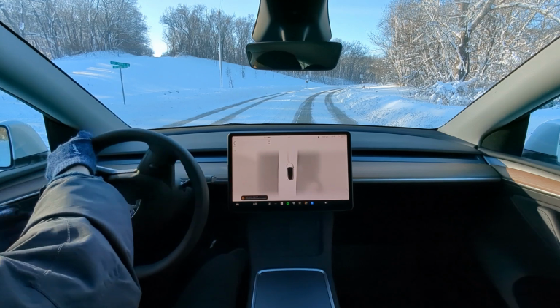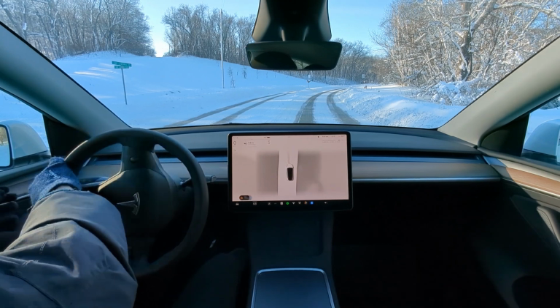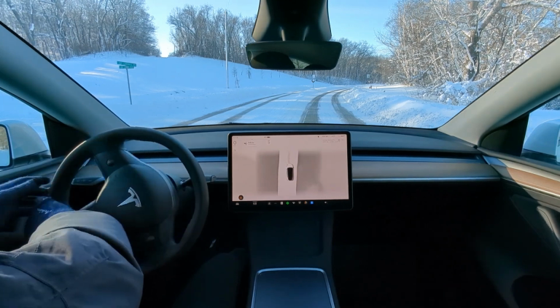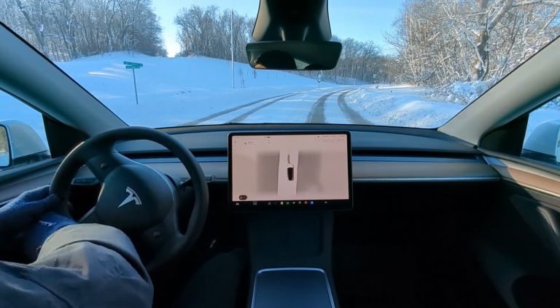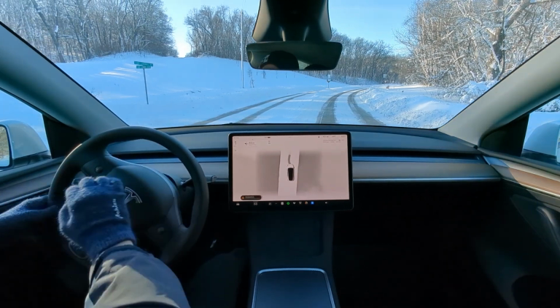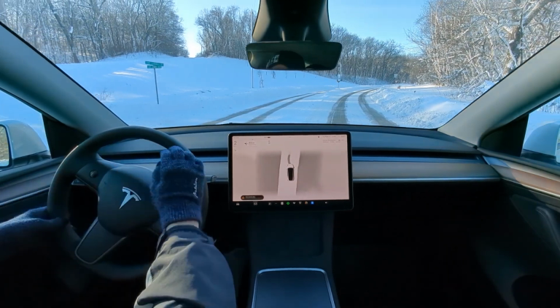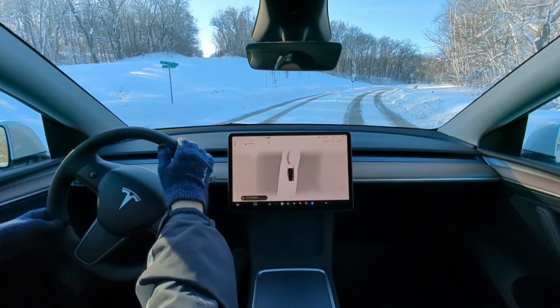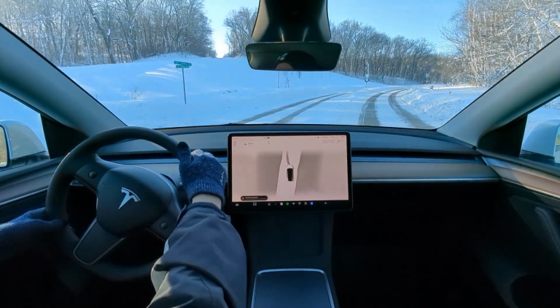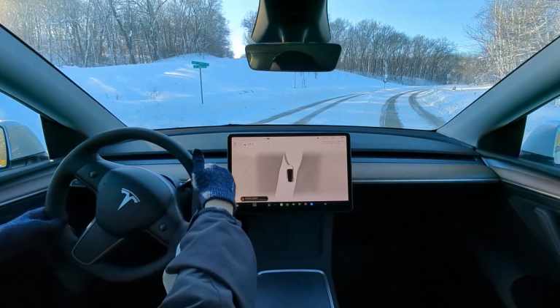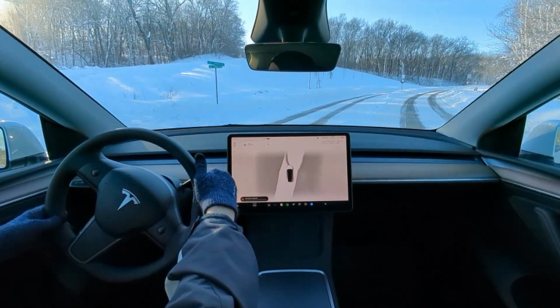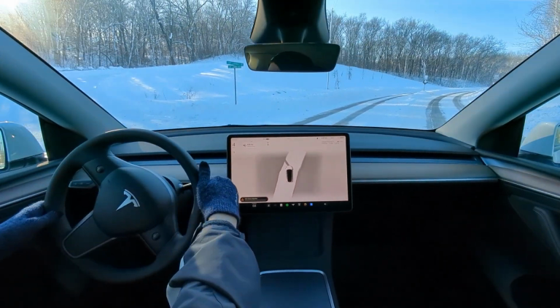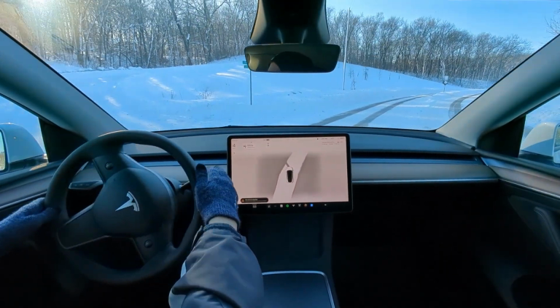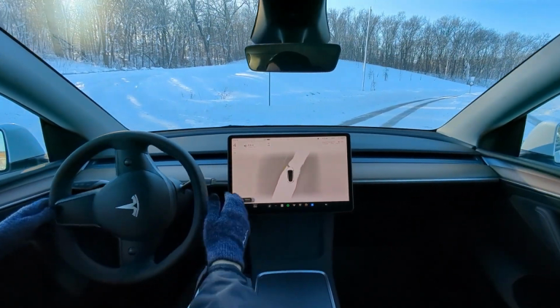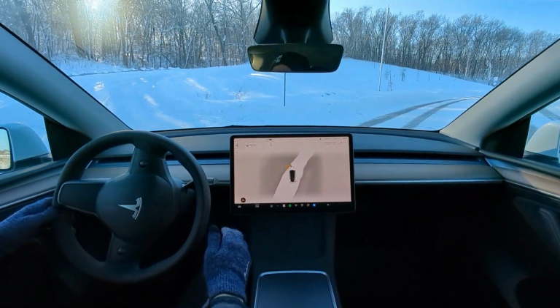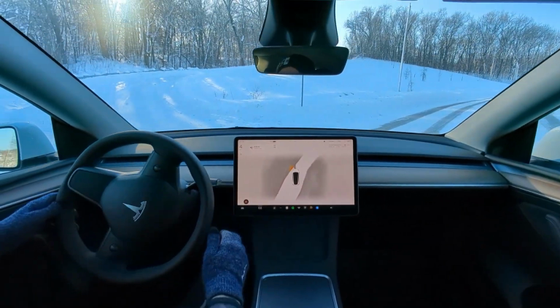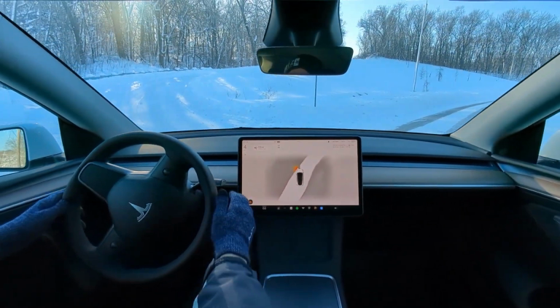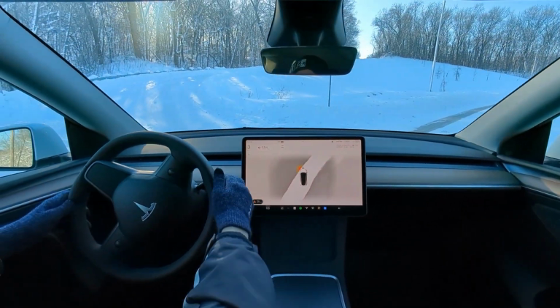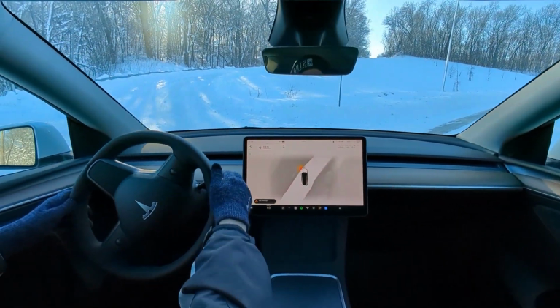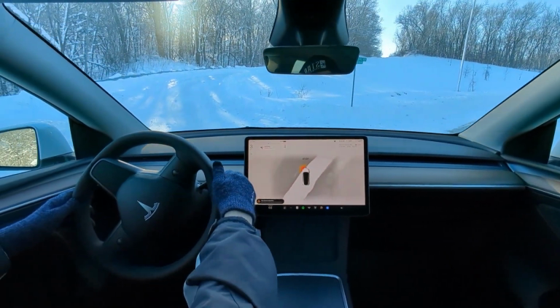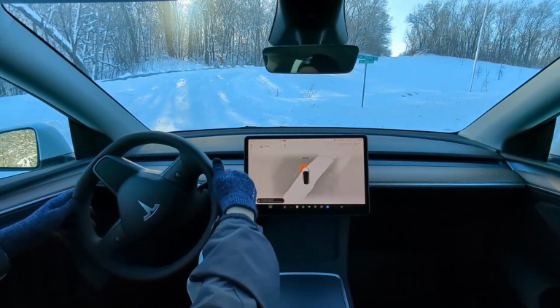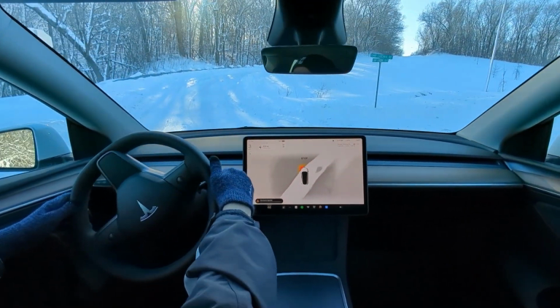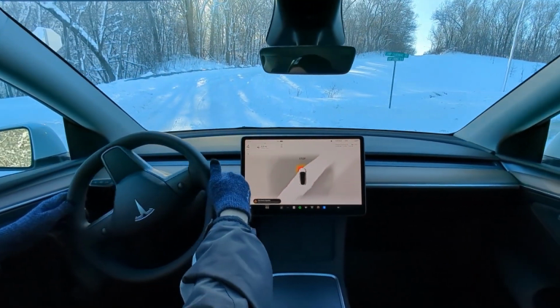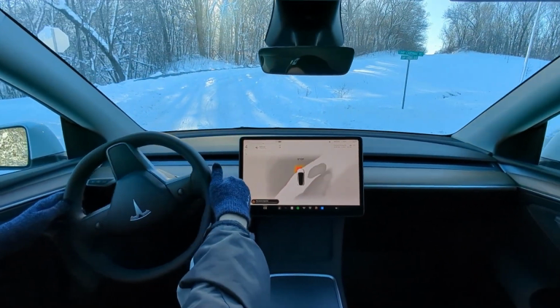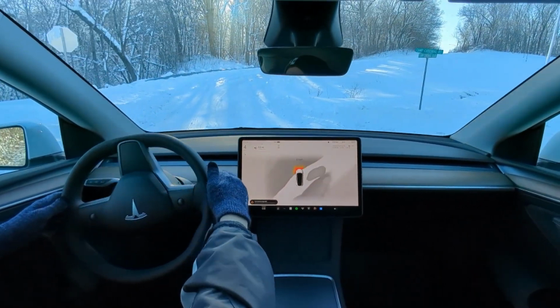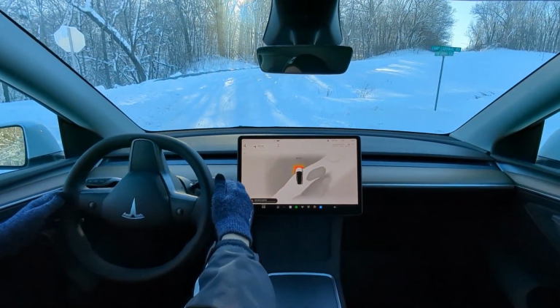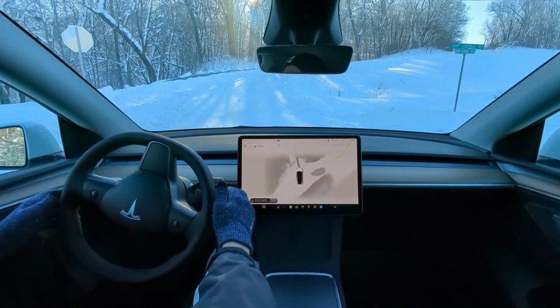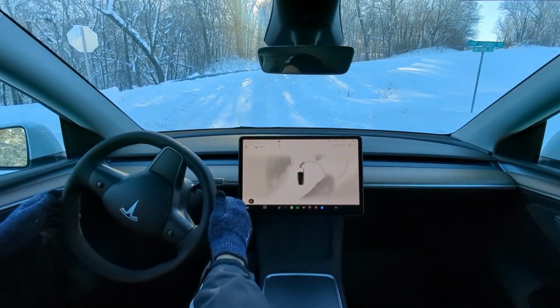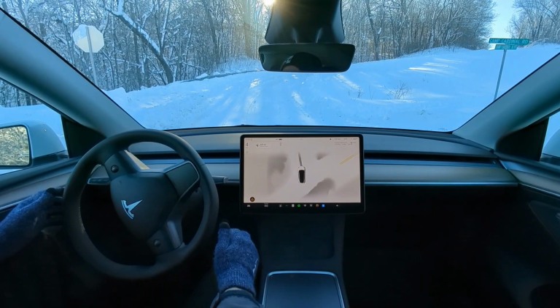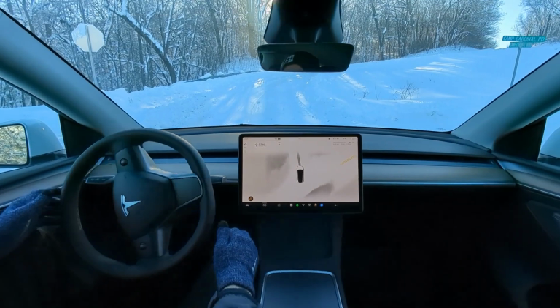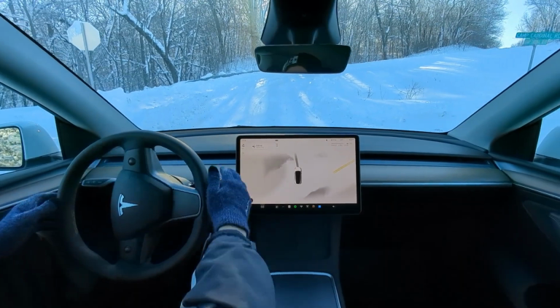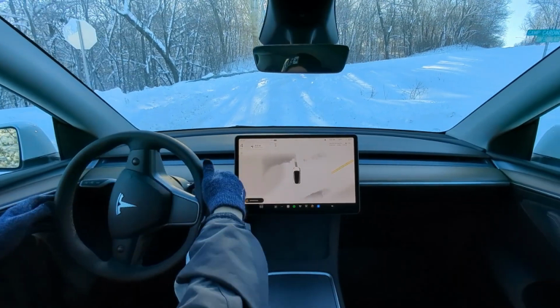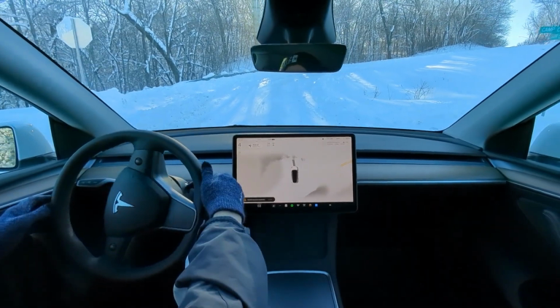We get stuck, we get stuck. Make for a good video. Let's go. Full self-driving up this ridiculous hill.